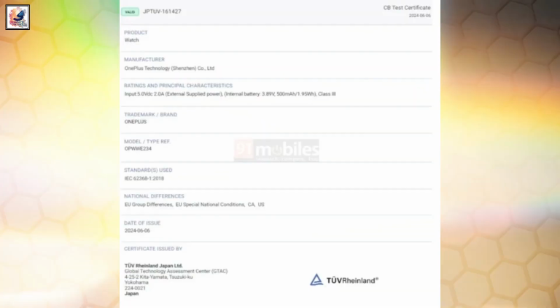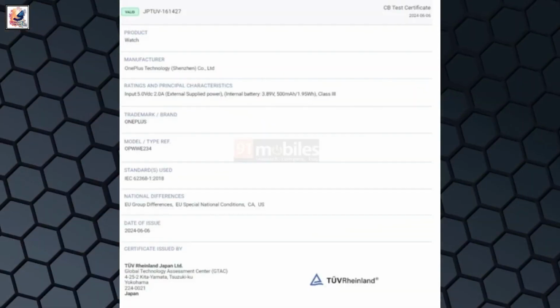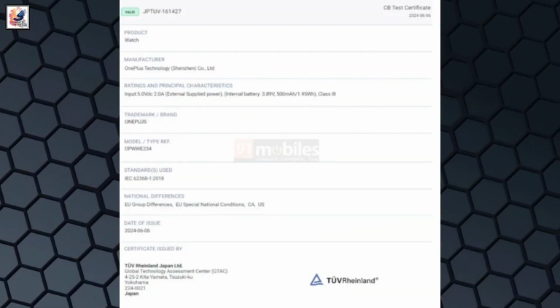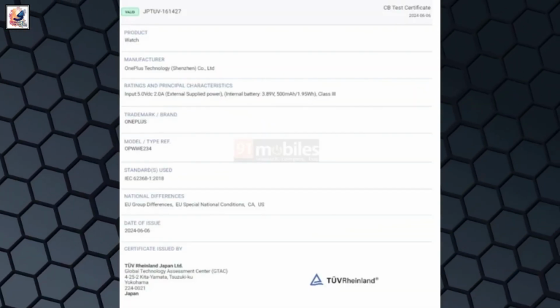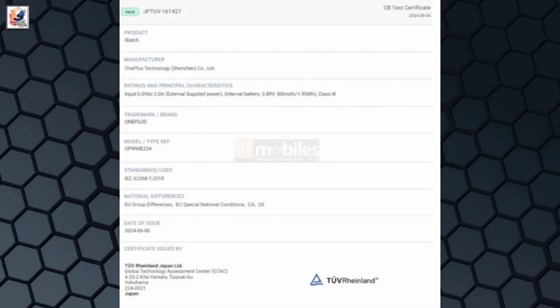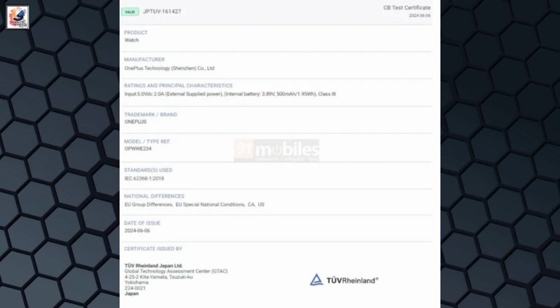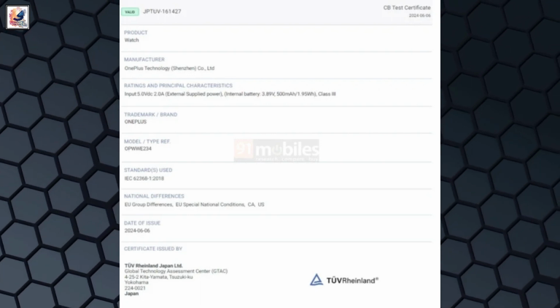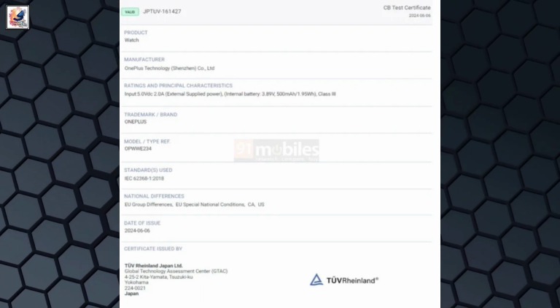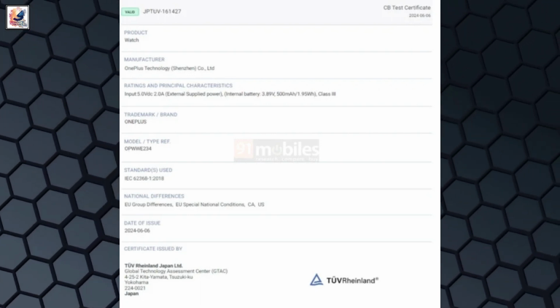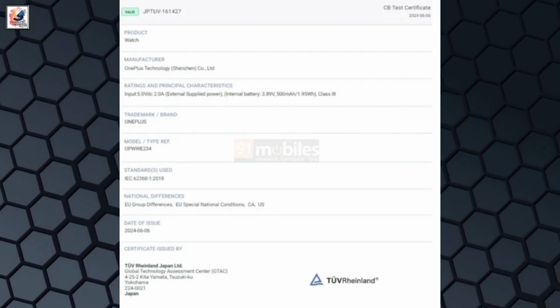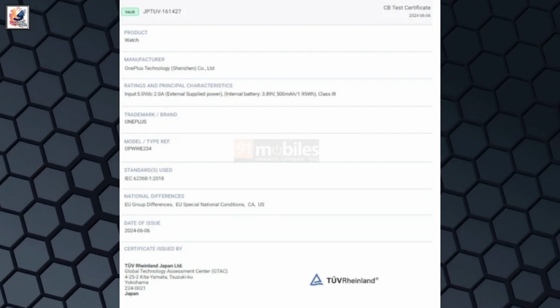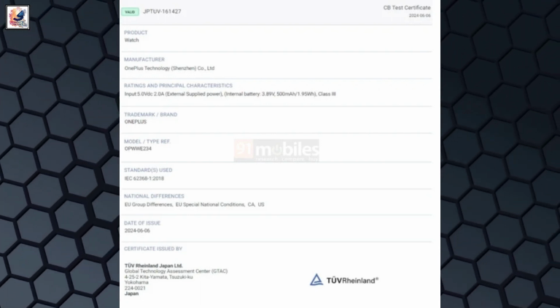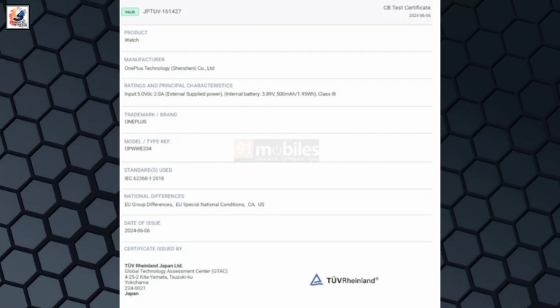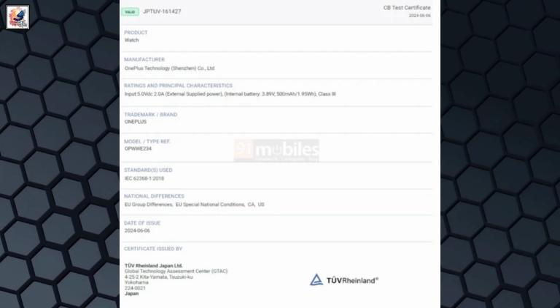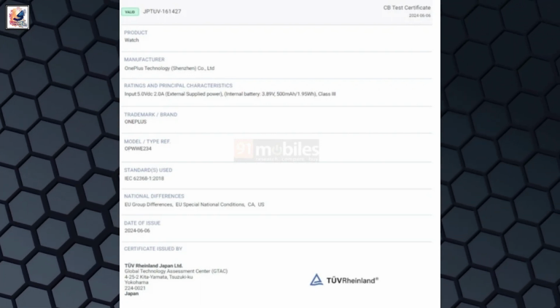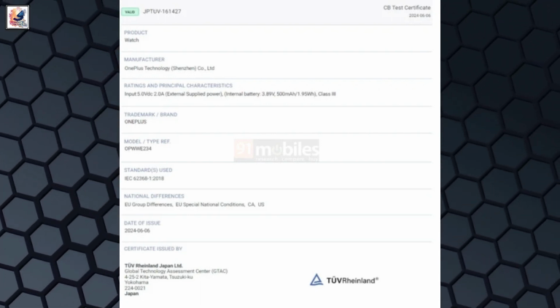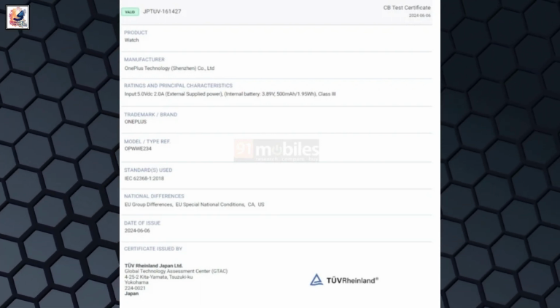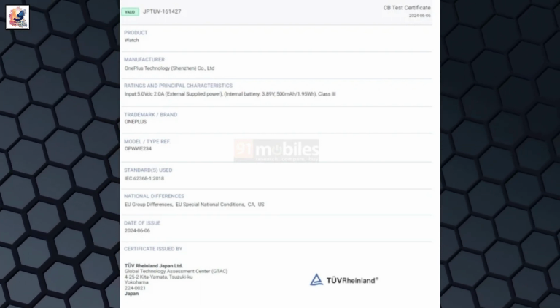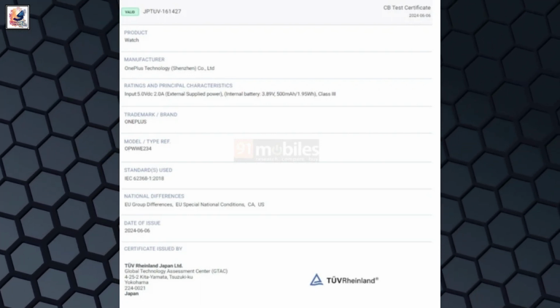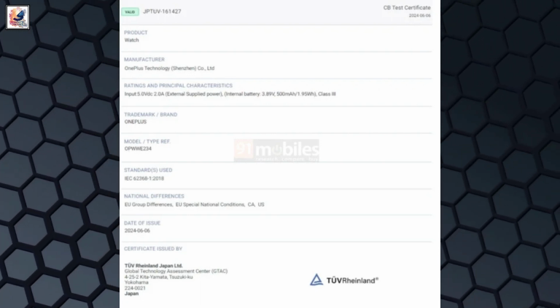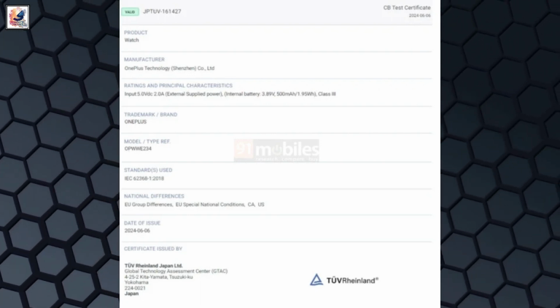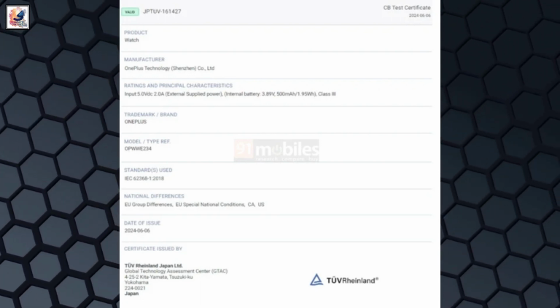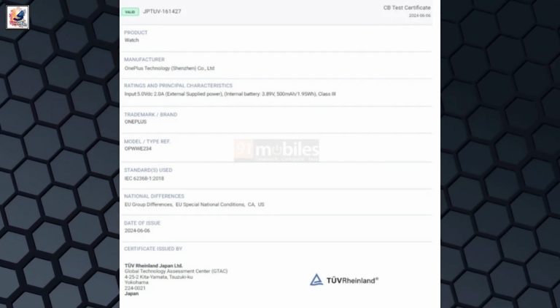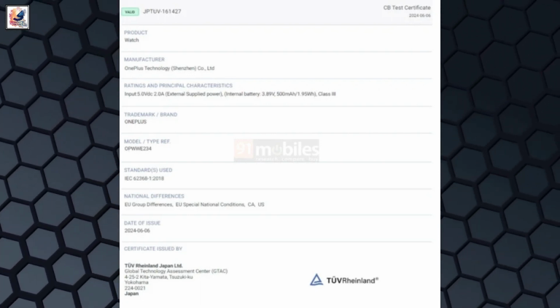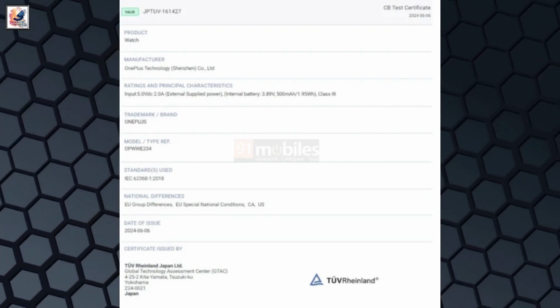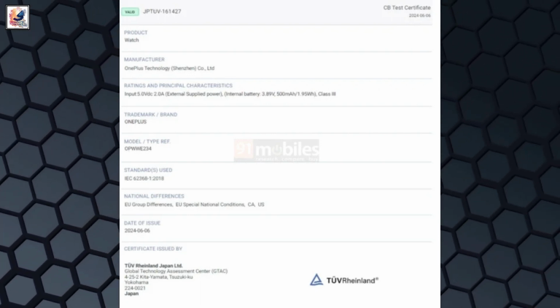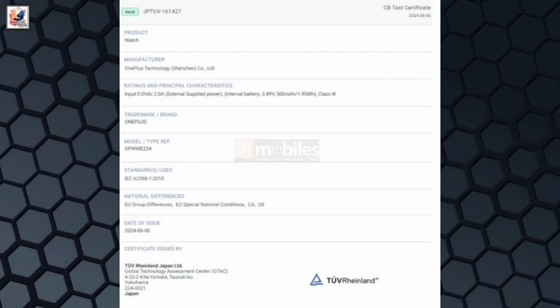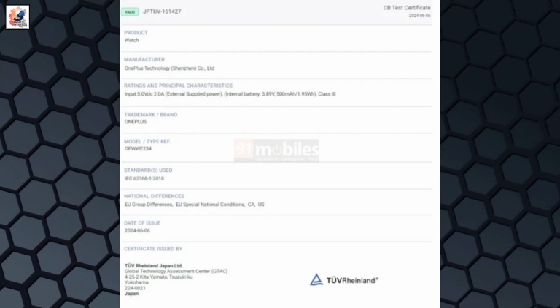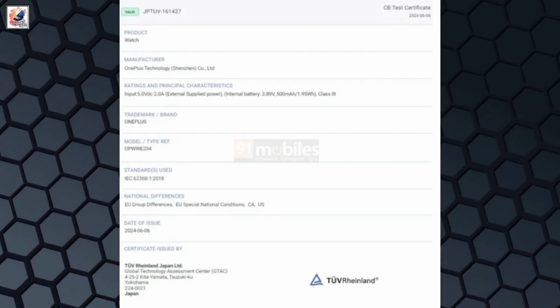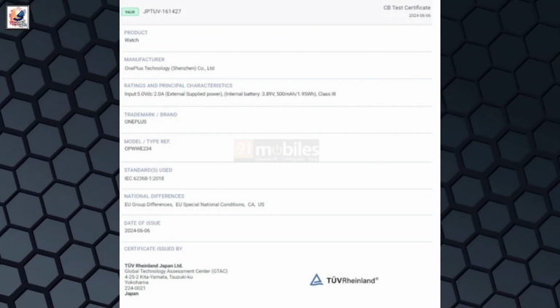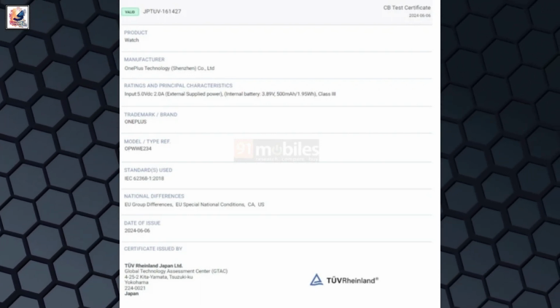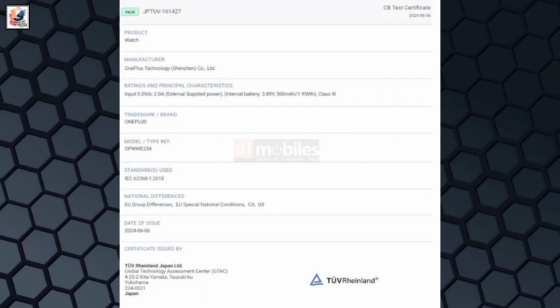The listing confirms LTE connectivity via eSIM, as well as GPS, Wi-Fi, and NFC.